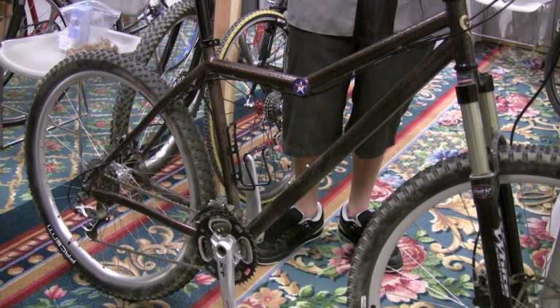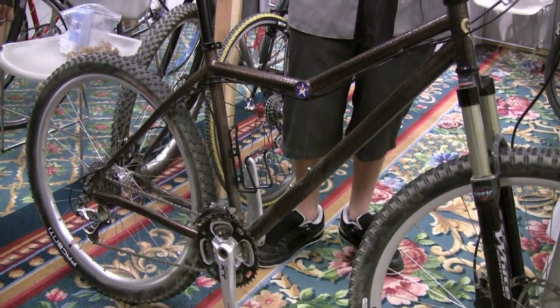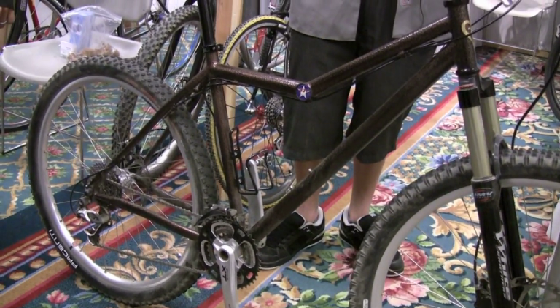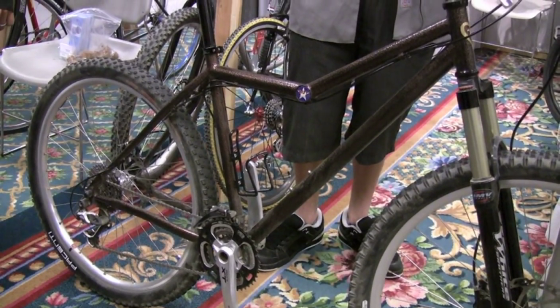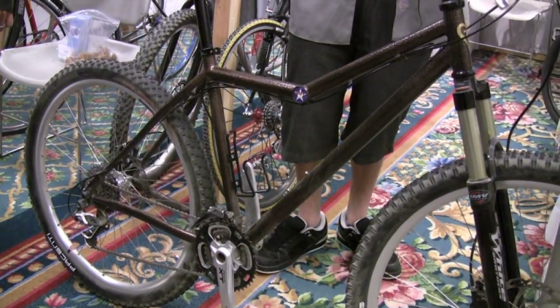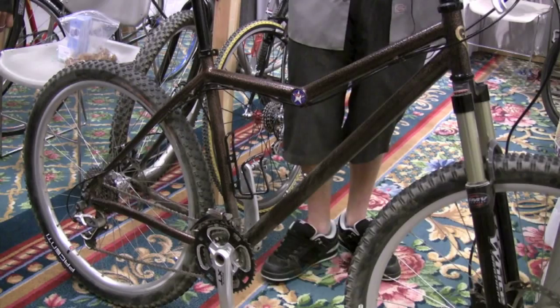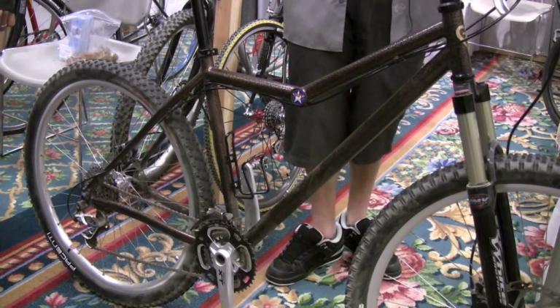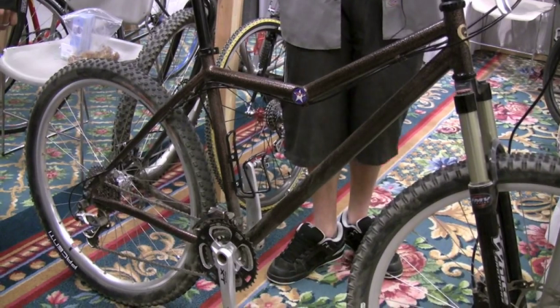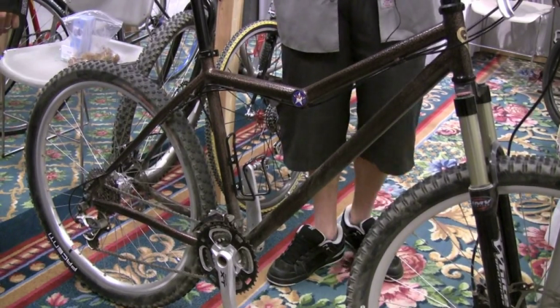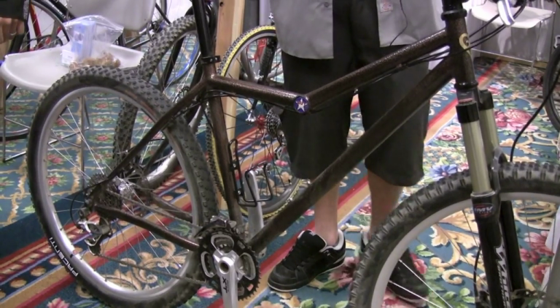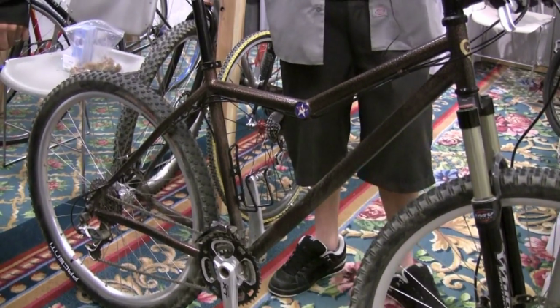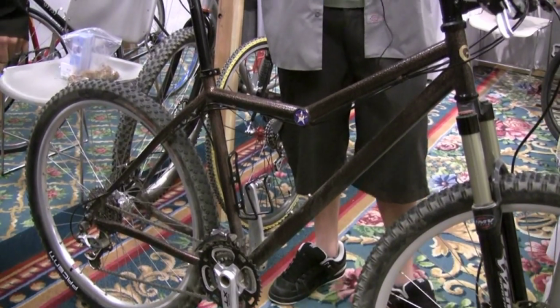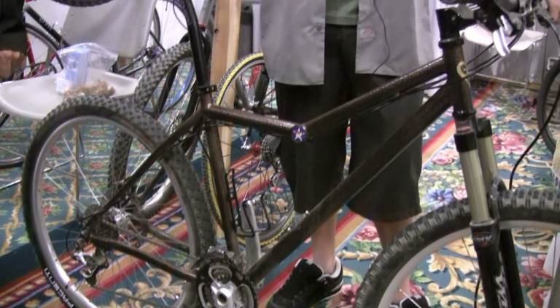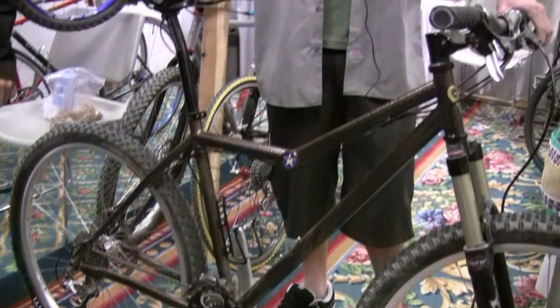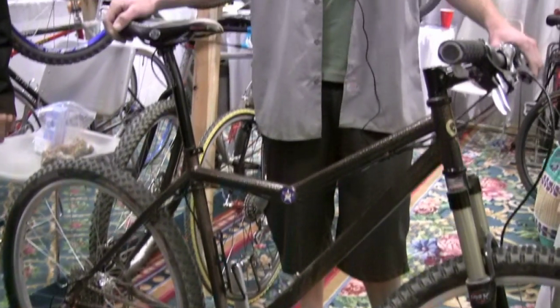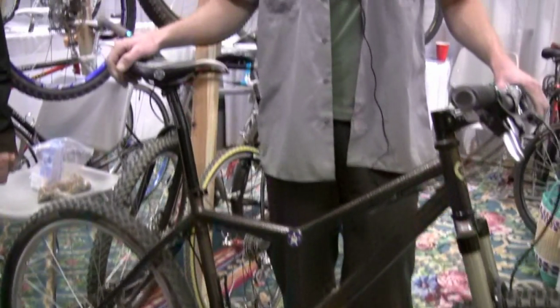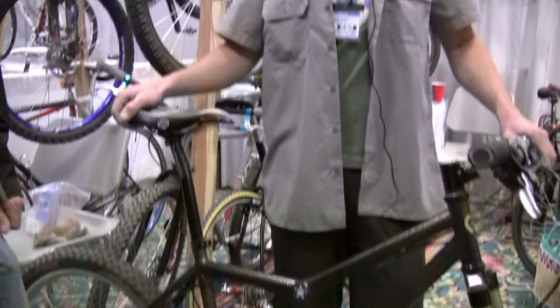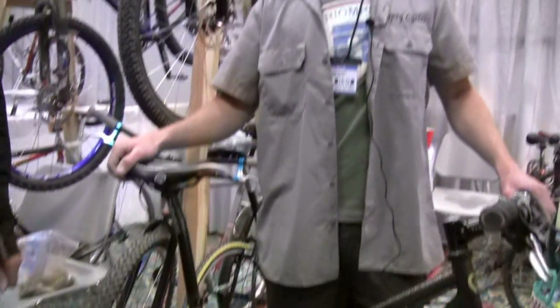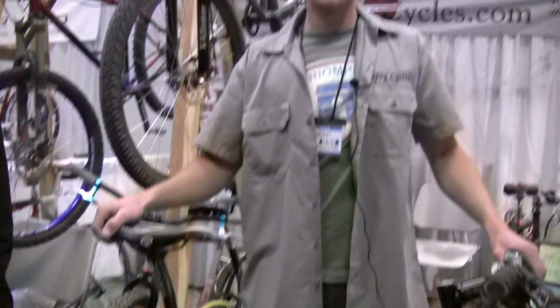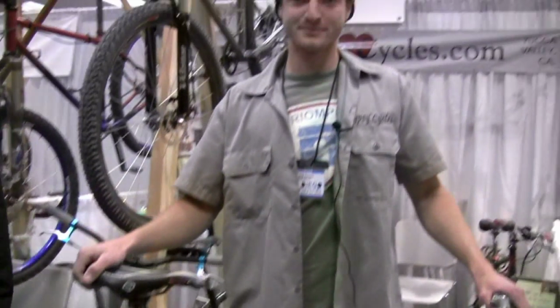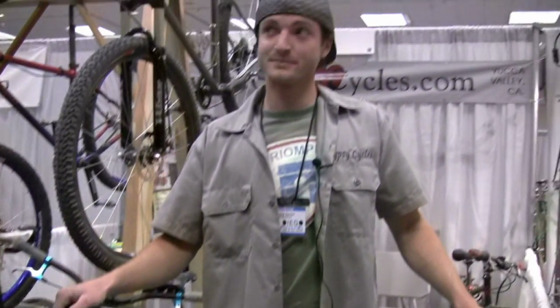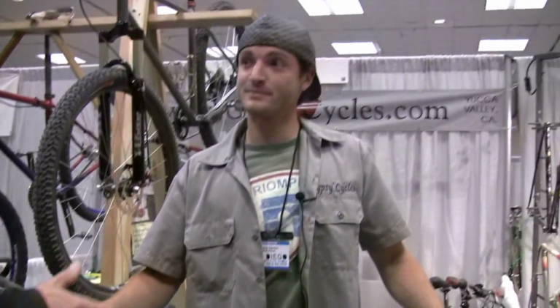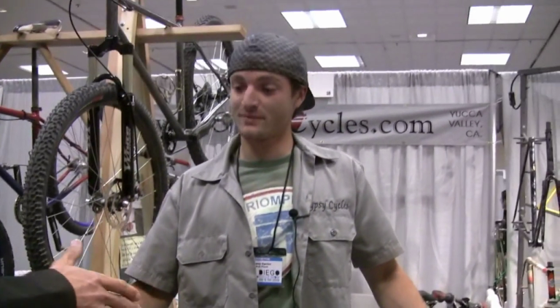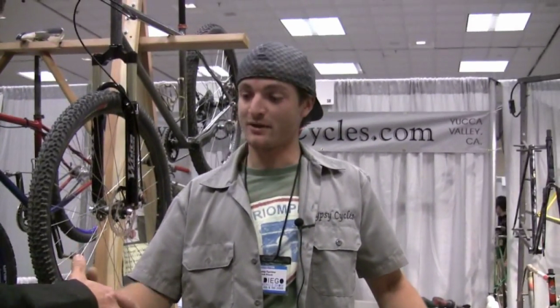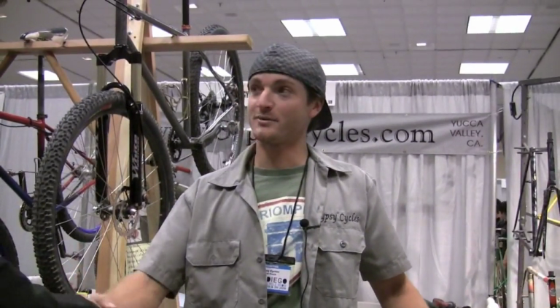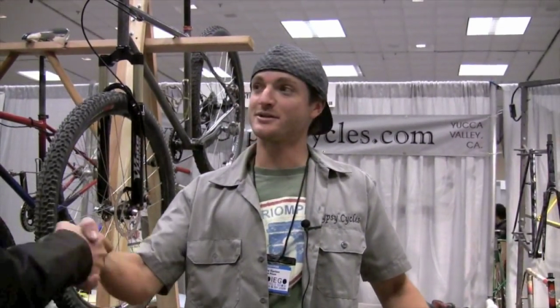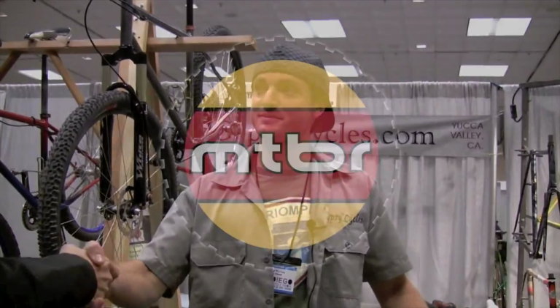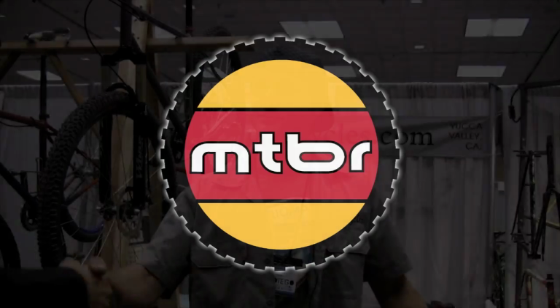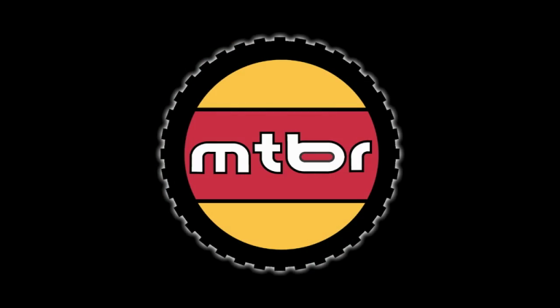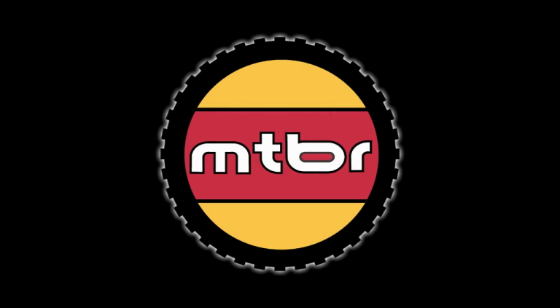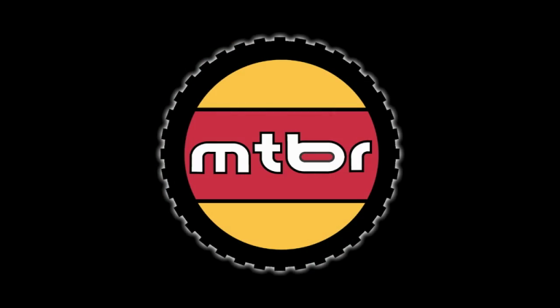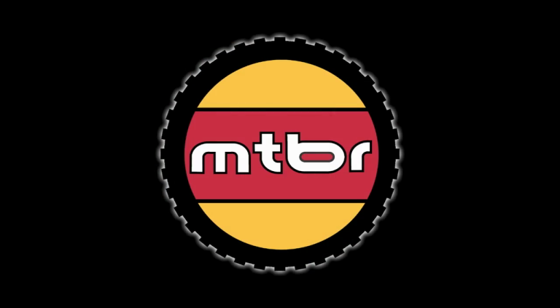That's great. Thank you, Nick — Gypsy Cycles. Check them out on the web. Thanks a lot, Nick. Thank you so much.